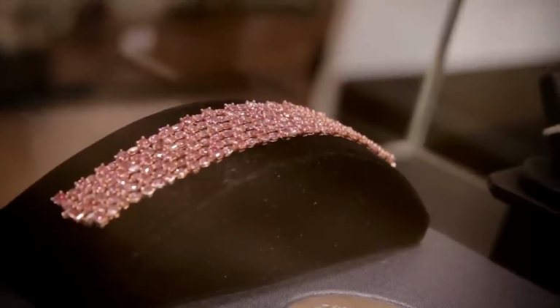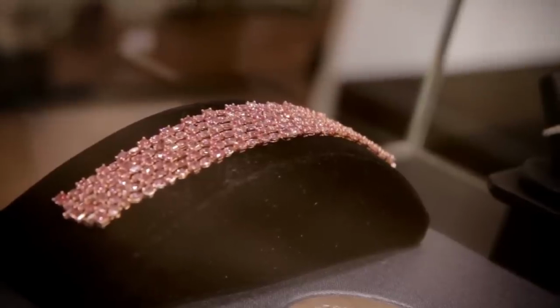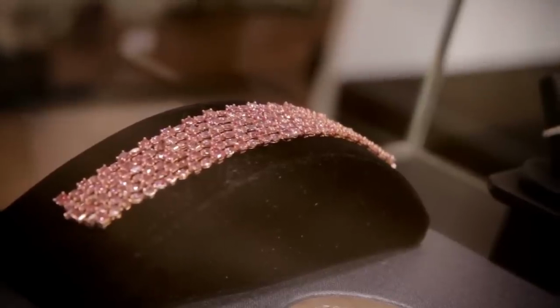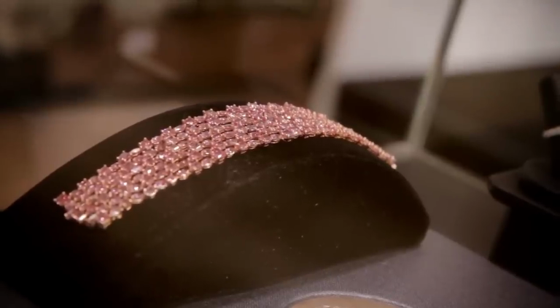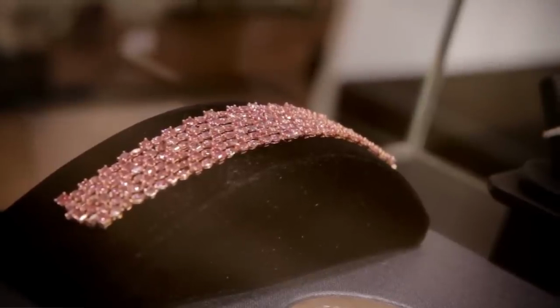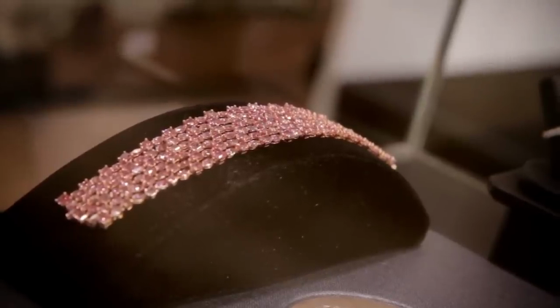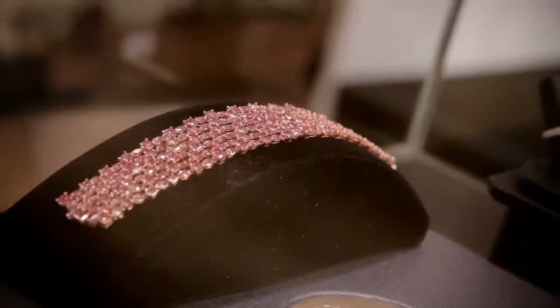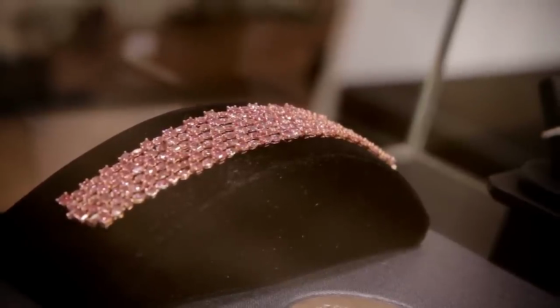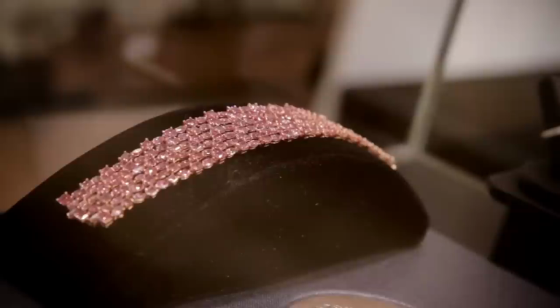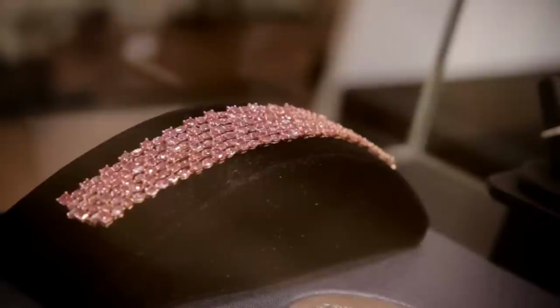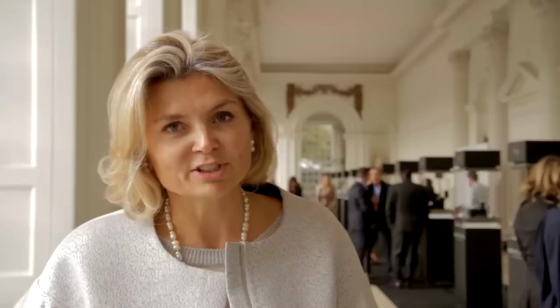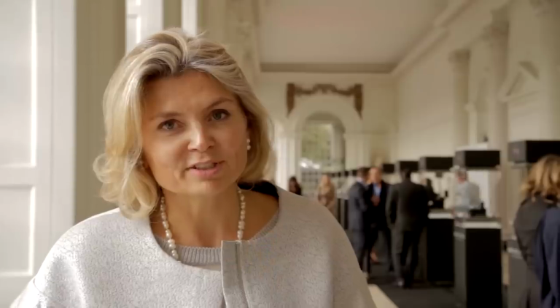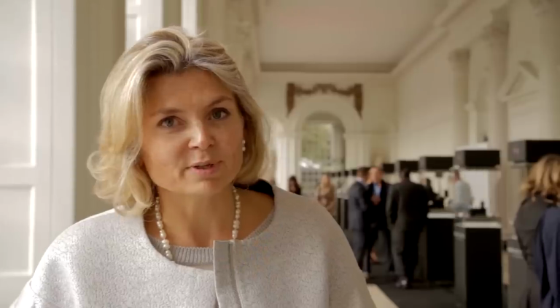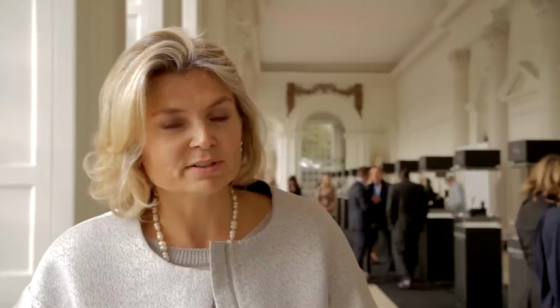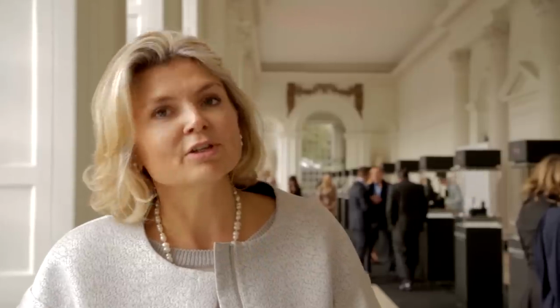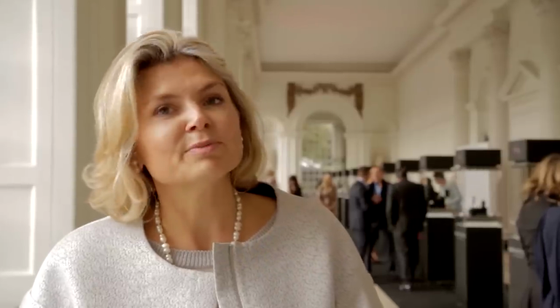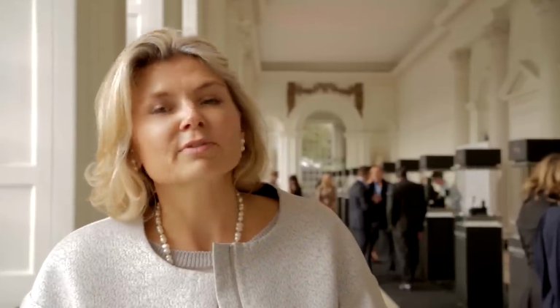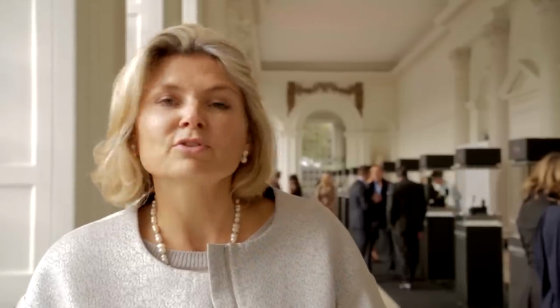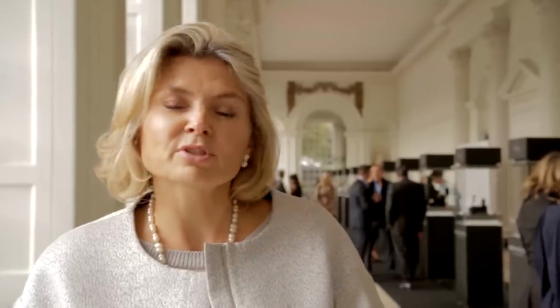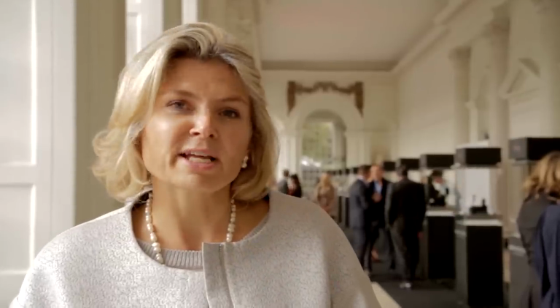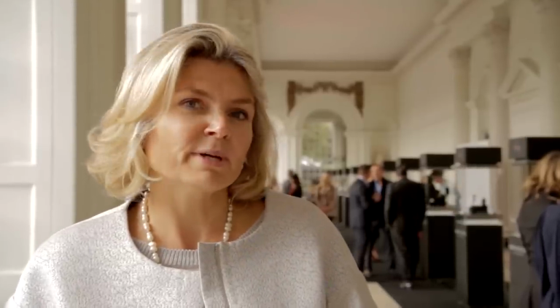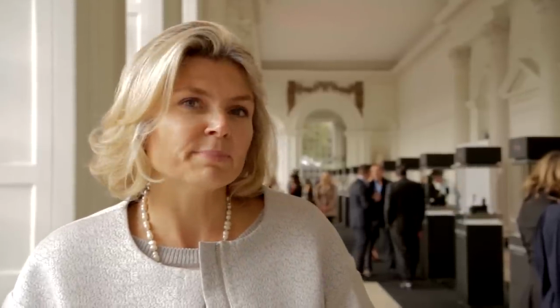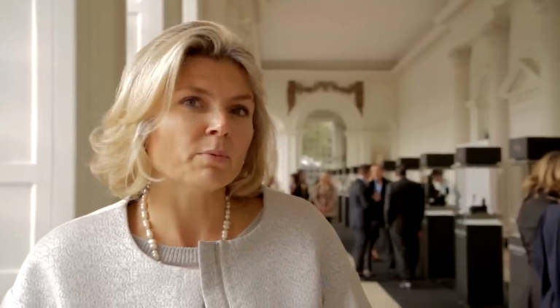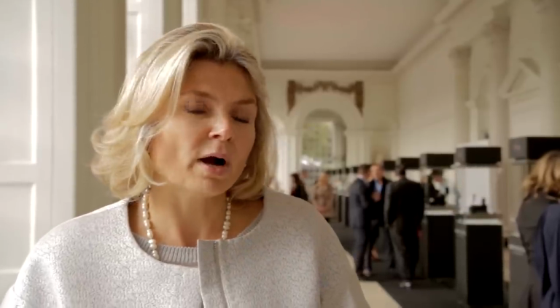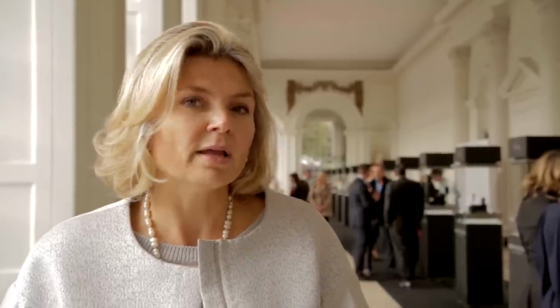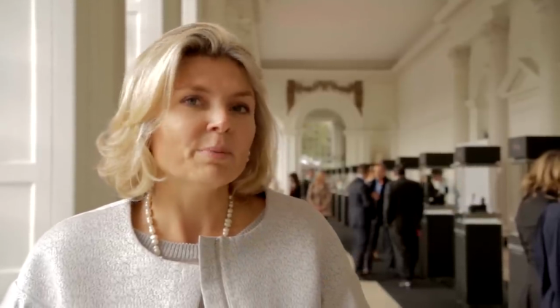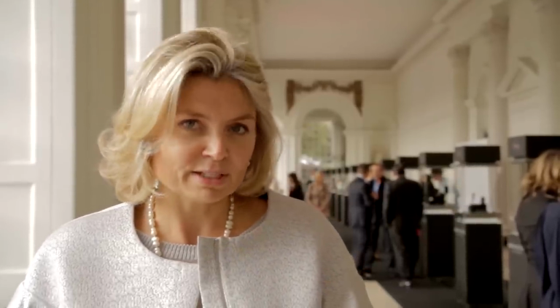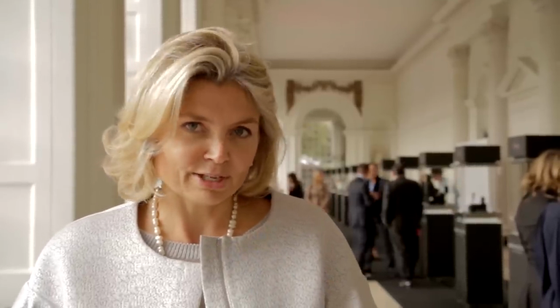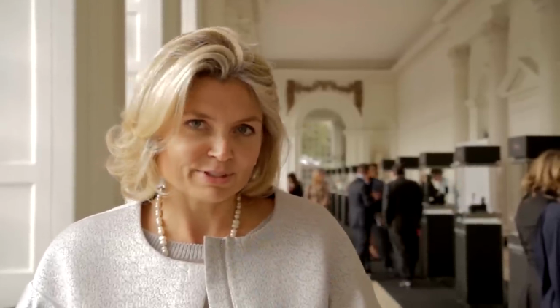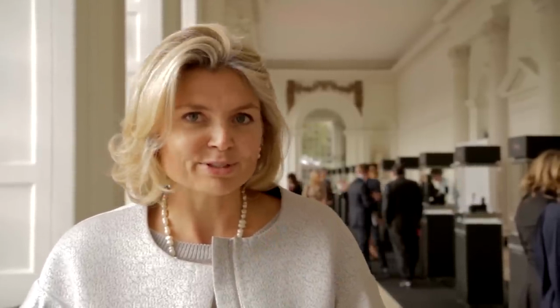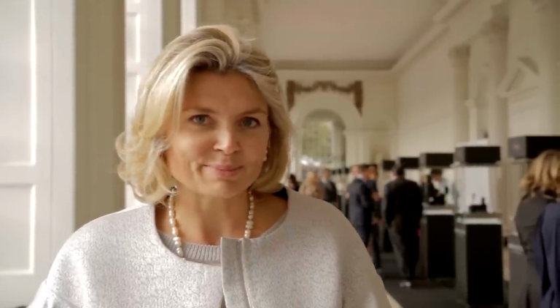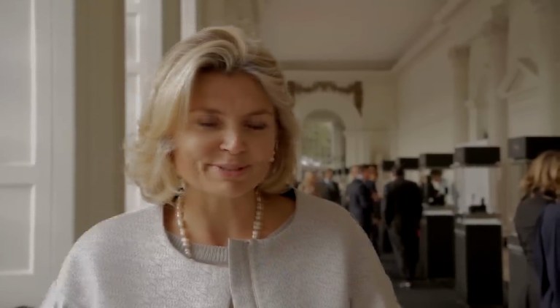We're going to have a look at these amazing creations as well as the stones themselves, and talk to experts about why pink diamonds are so special.